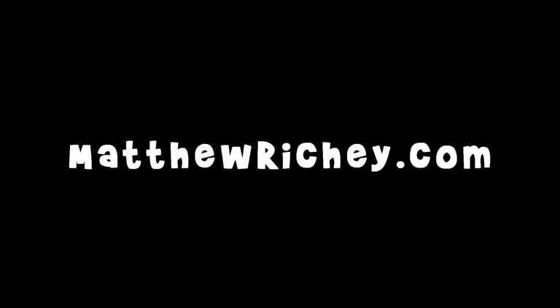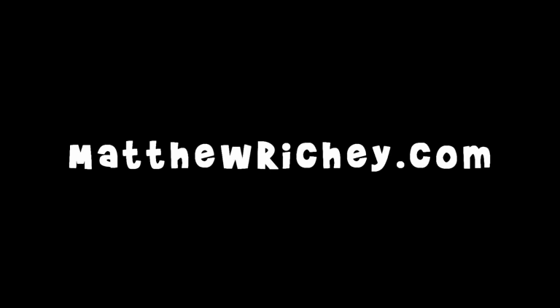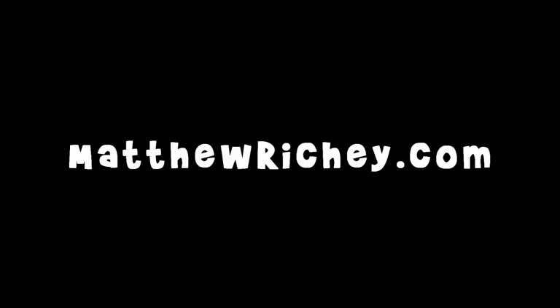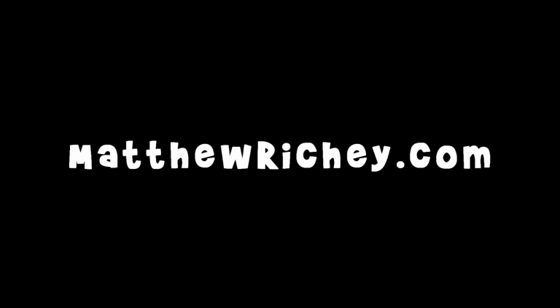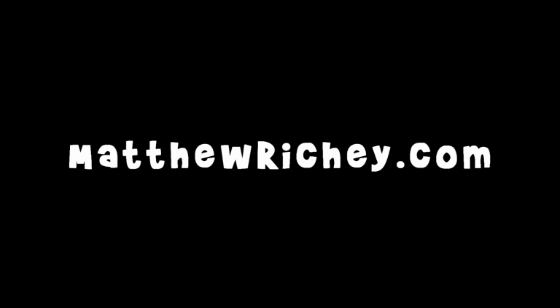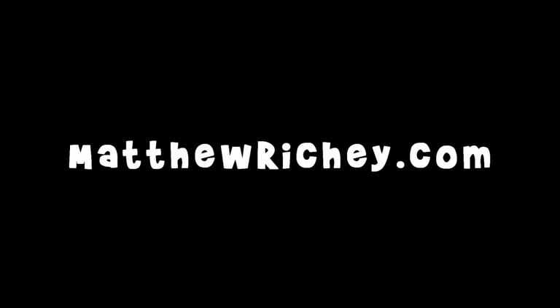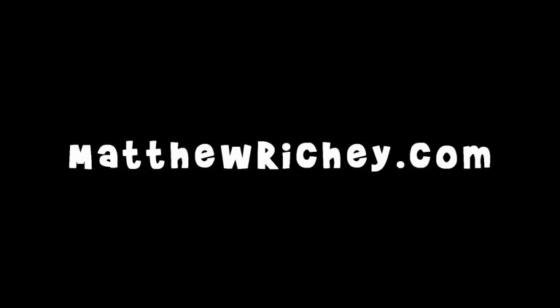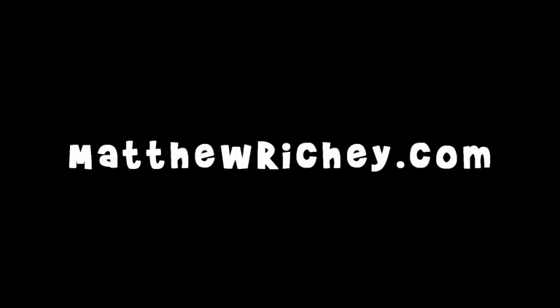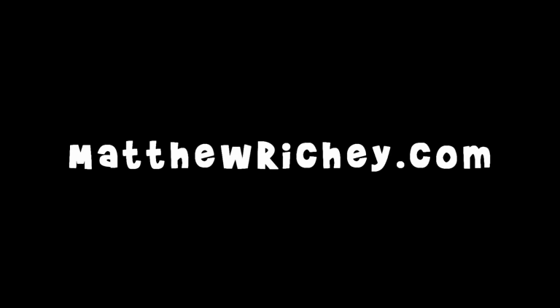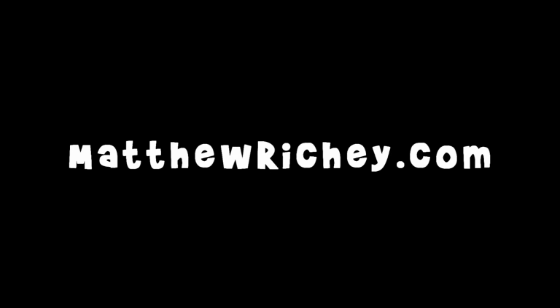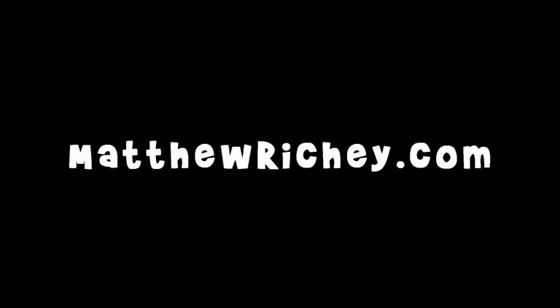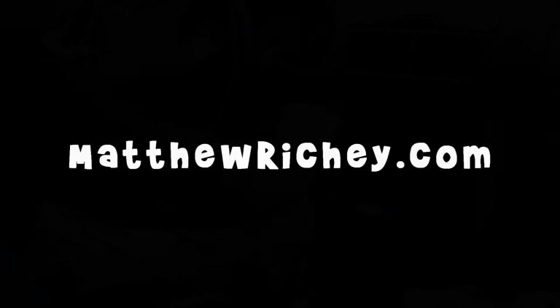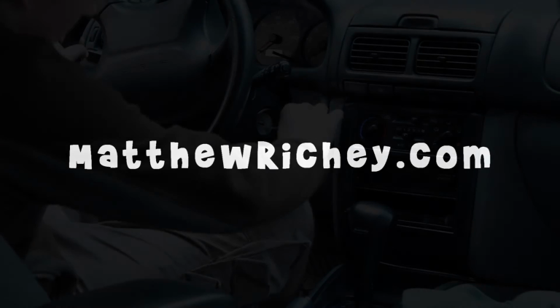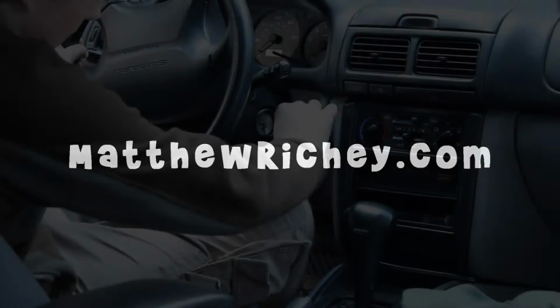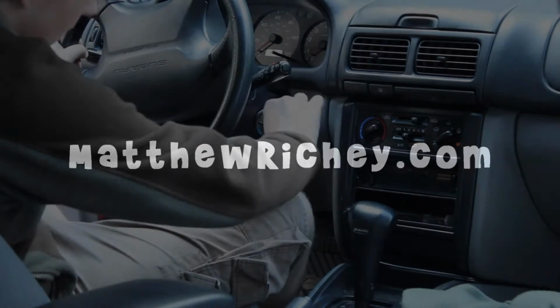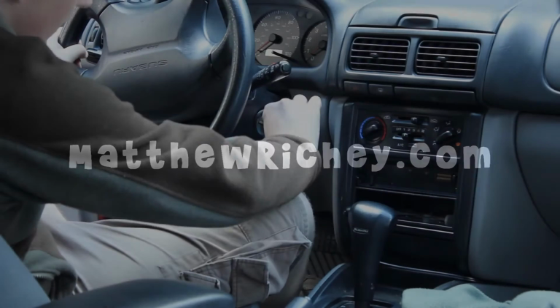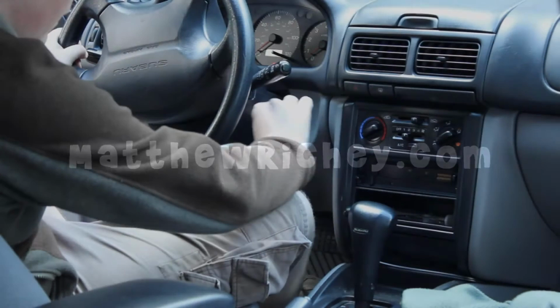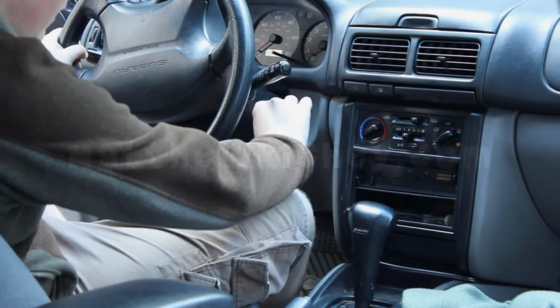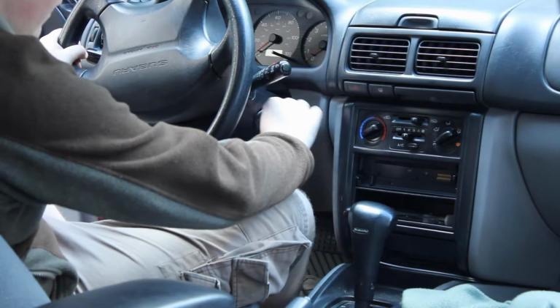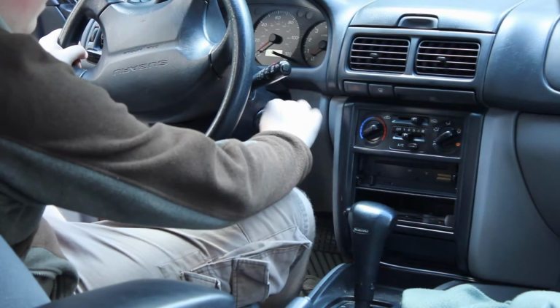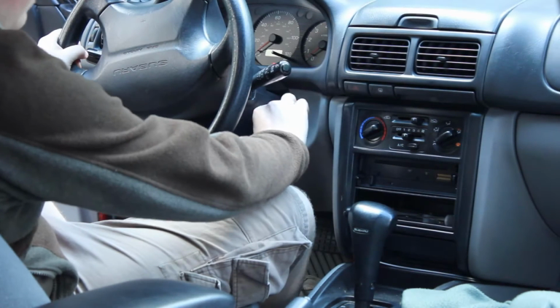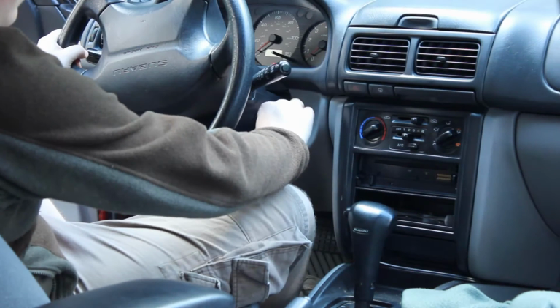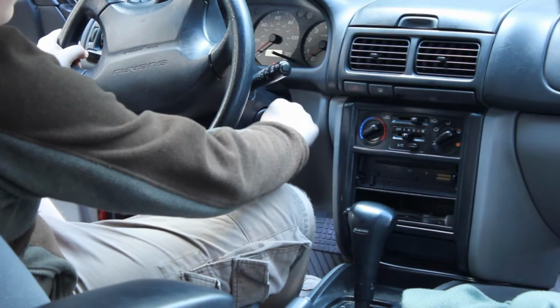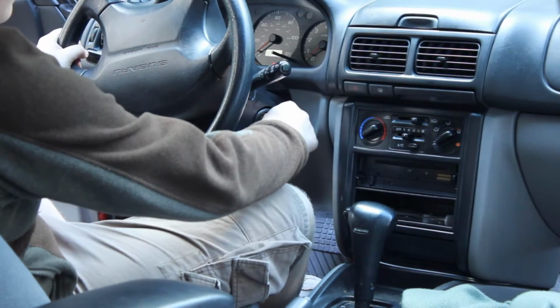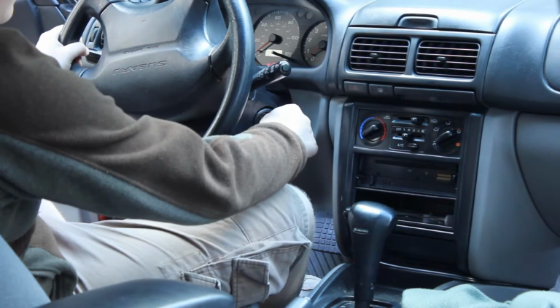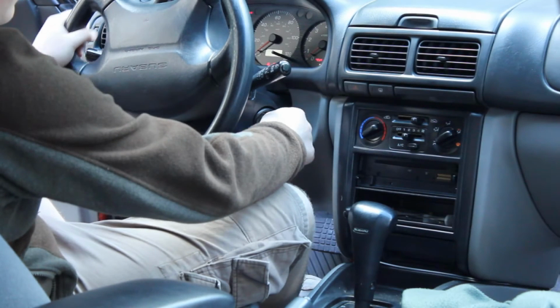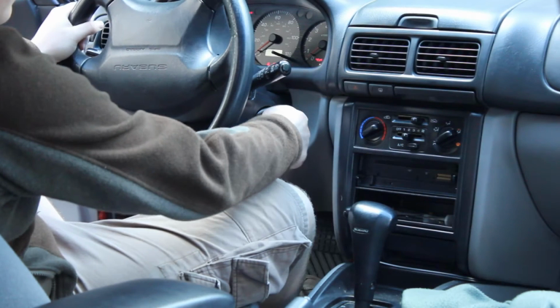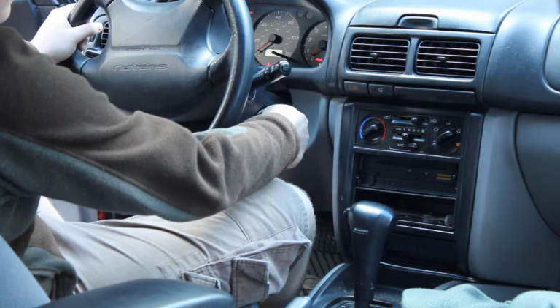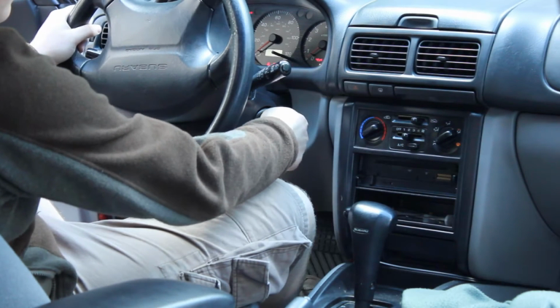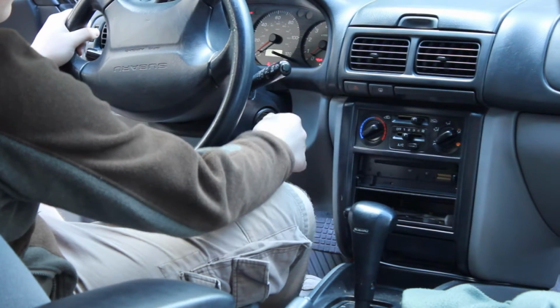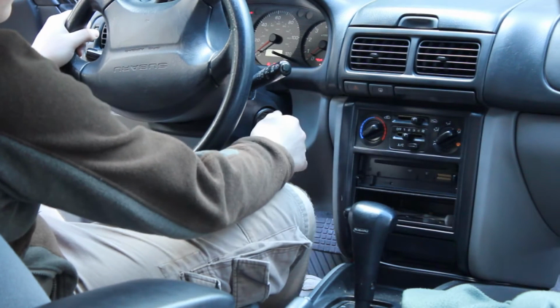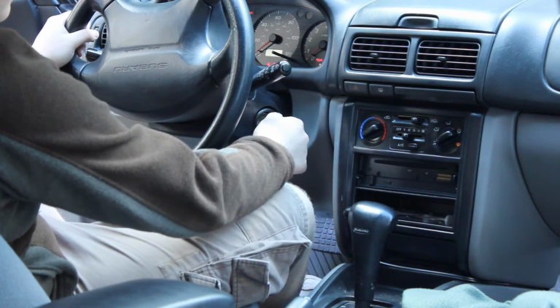Hey, it's Matthew from mathrich.com. Today's video is about an RFID kill switch for my car.